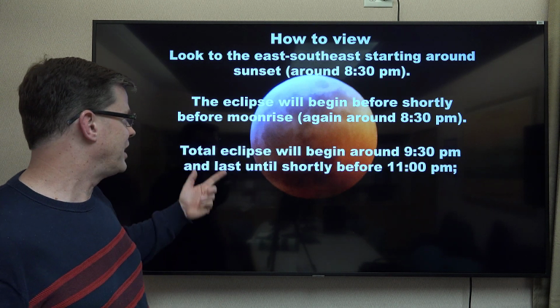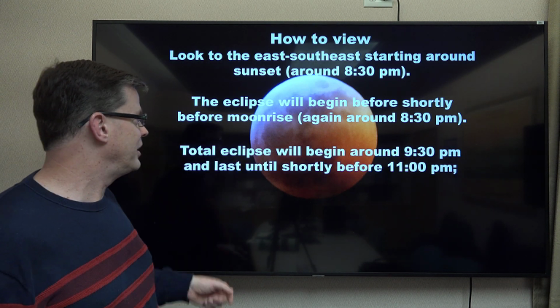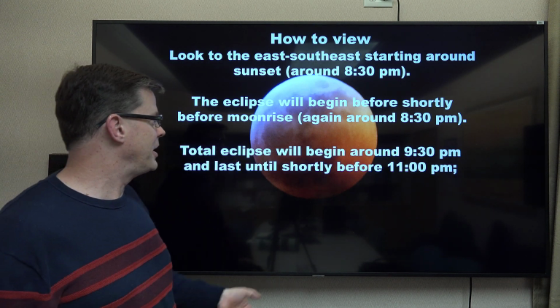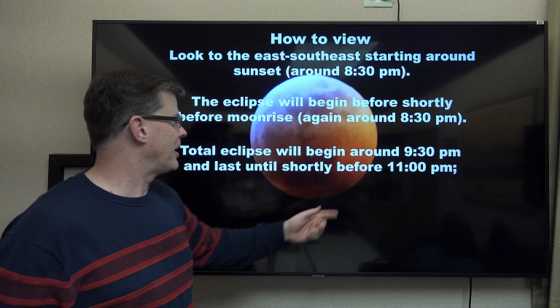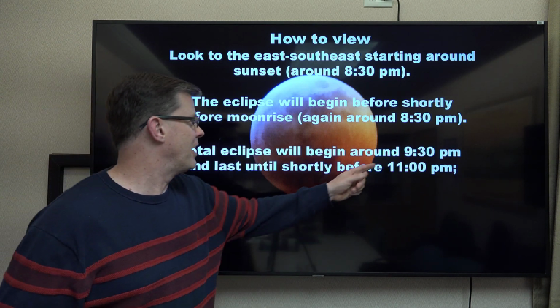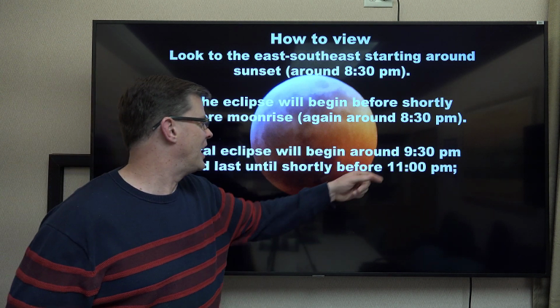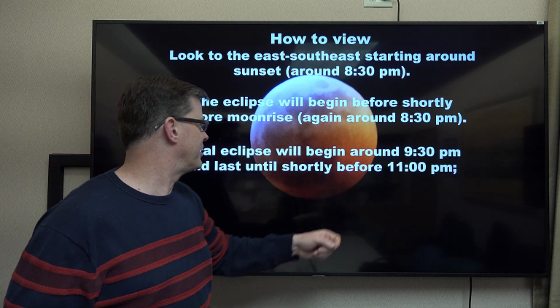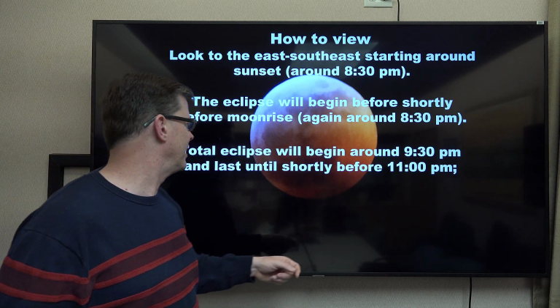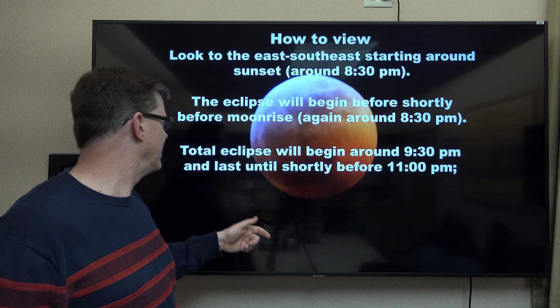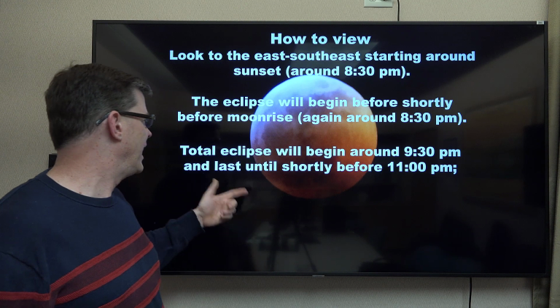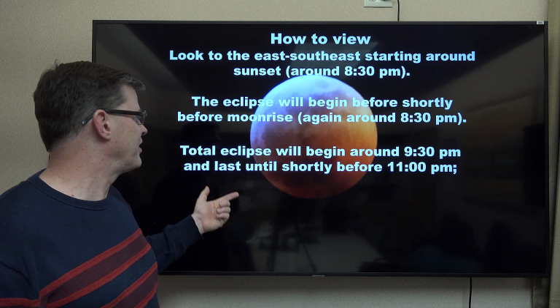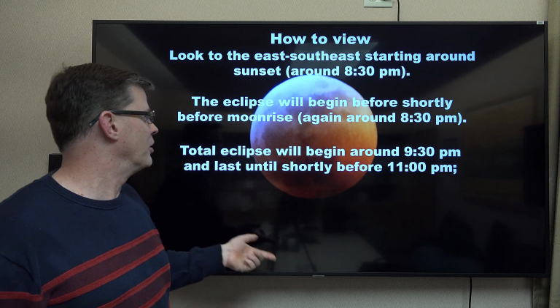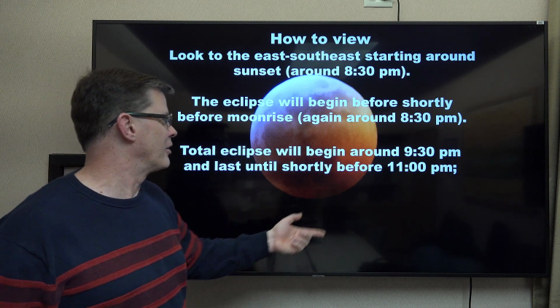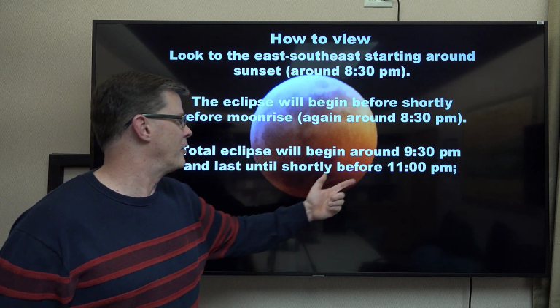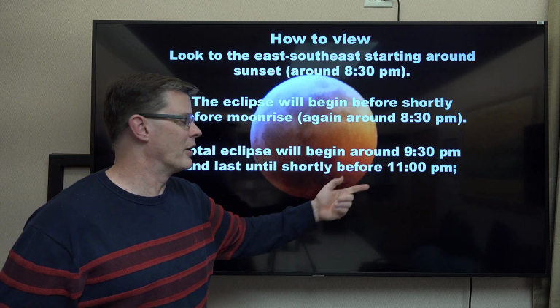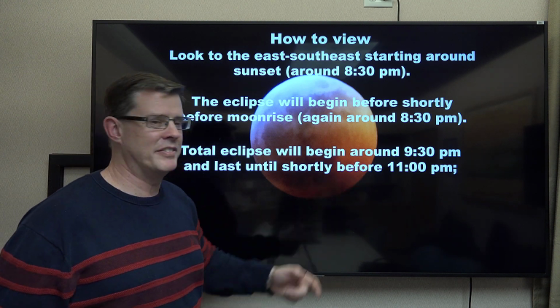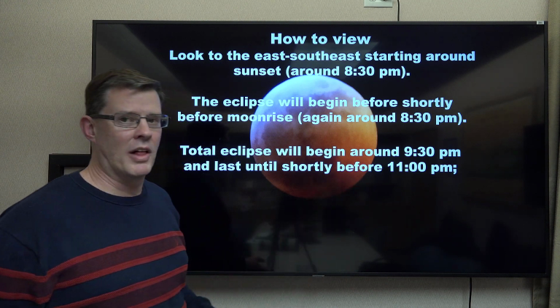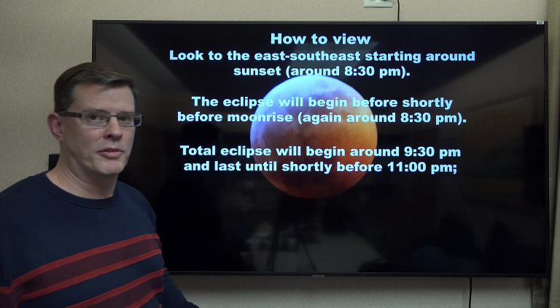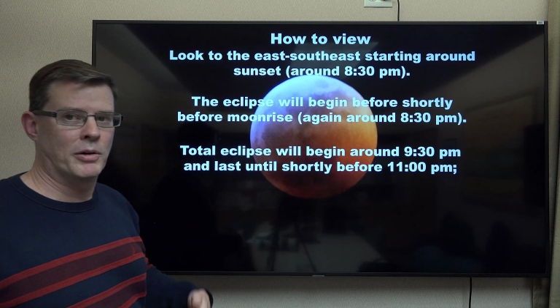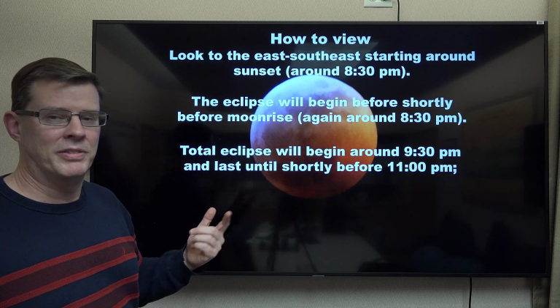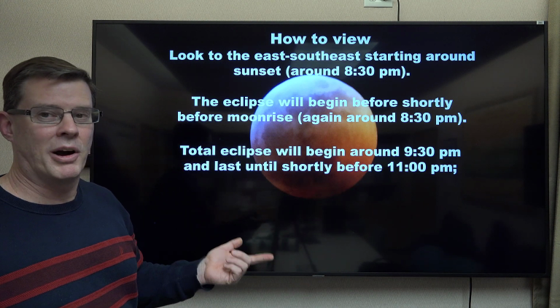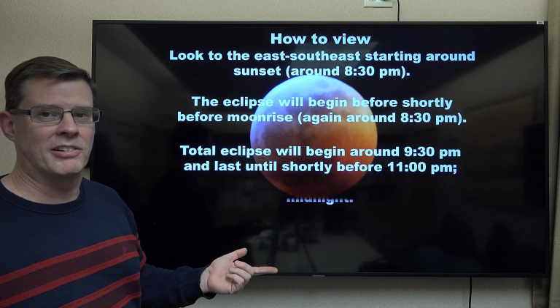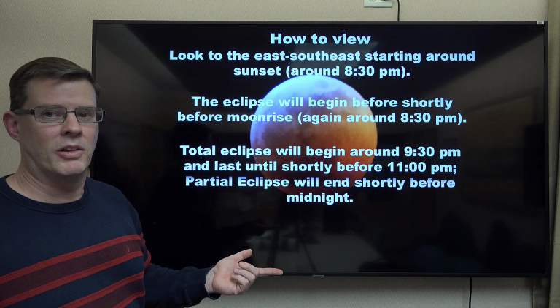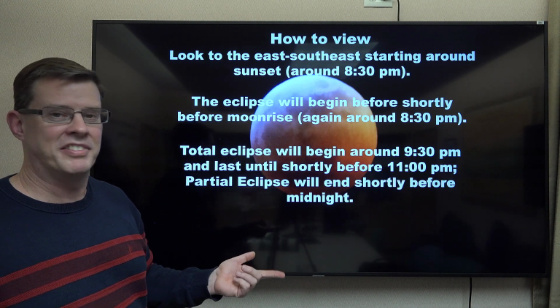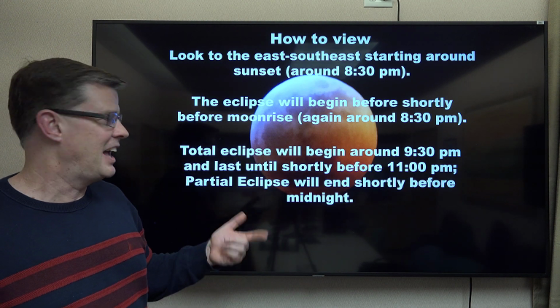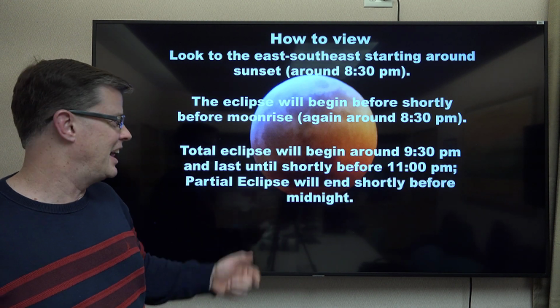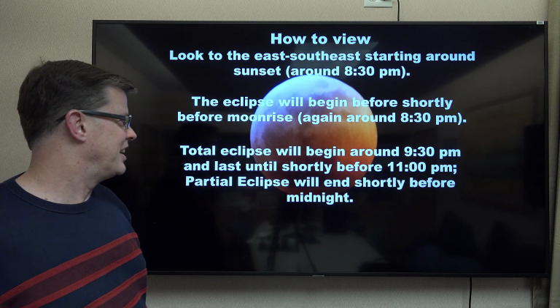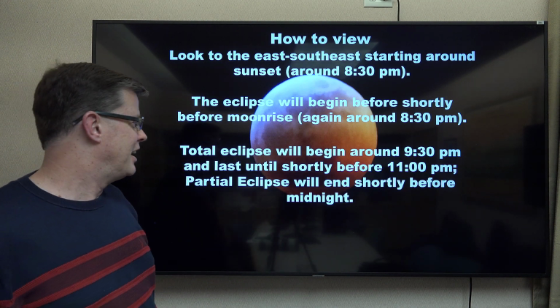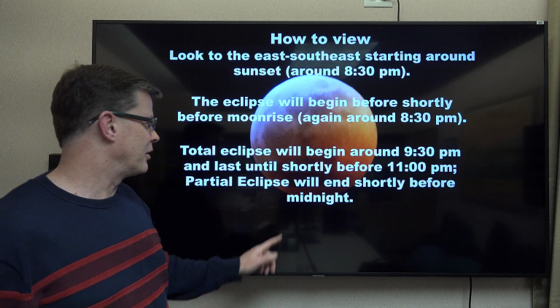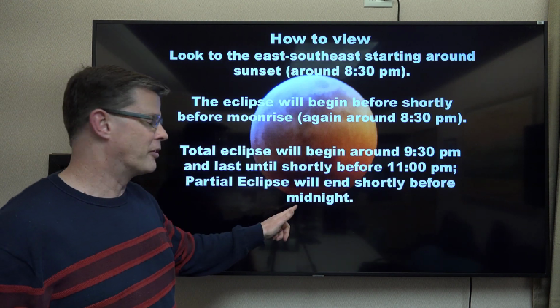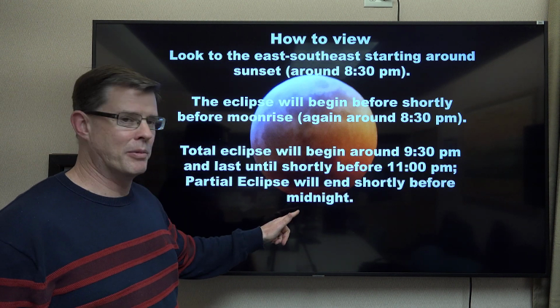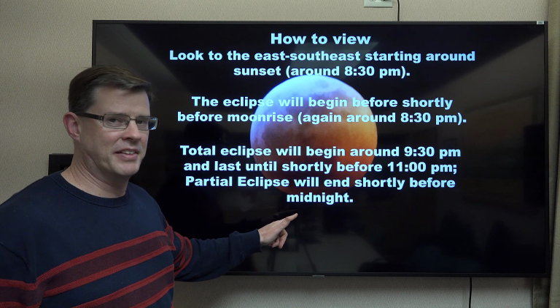Totality will begin right around 9:30 and lasts until shortly before 11 o'clock, before a partial eclipse ends shortly before midnight.